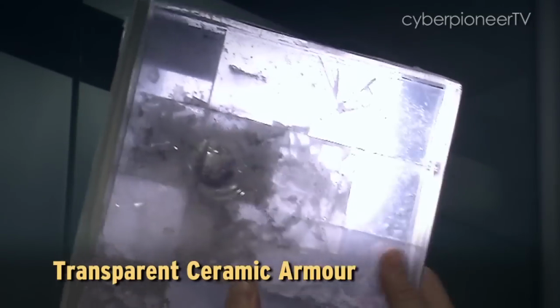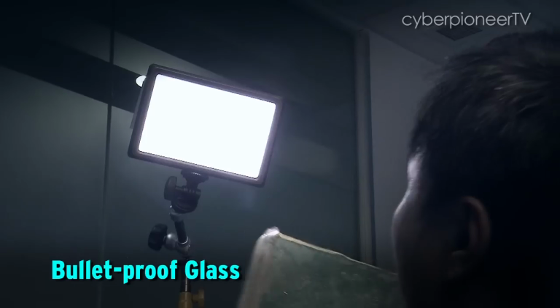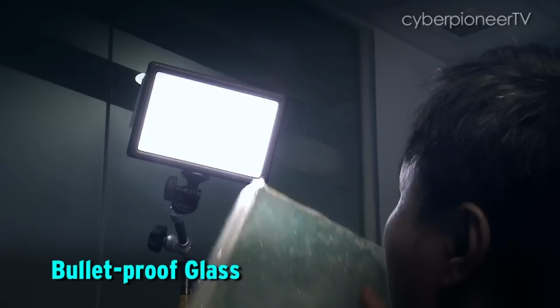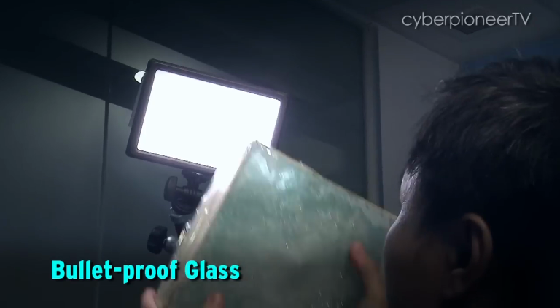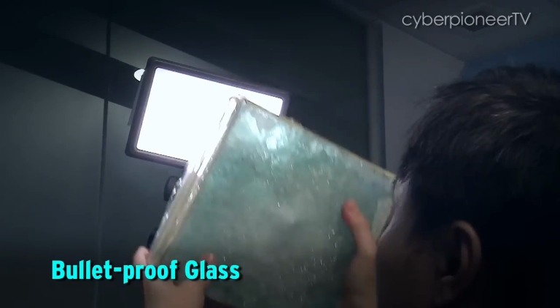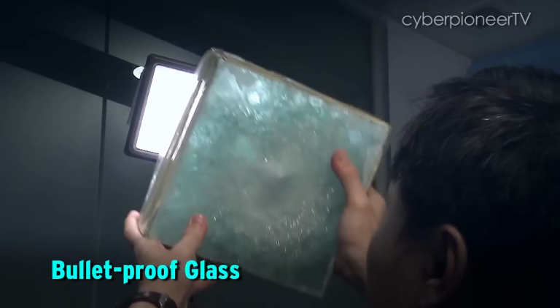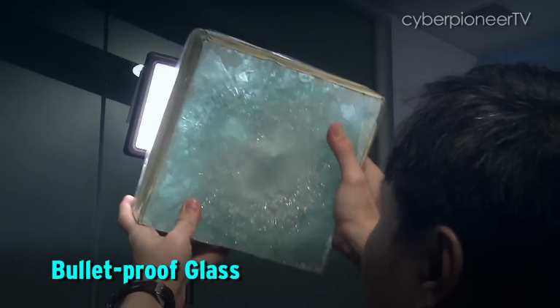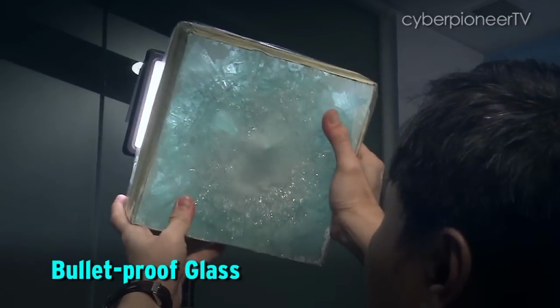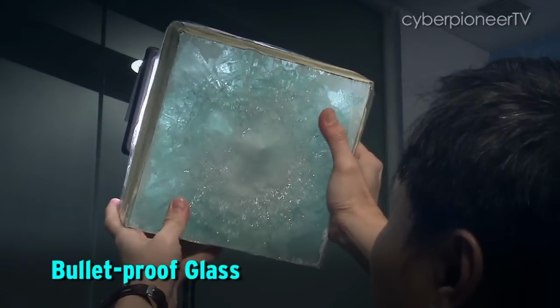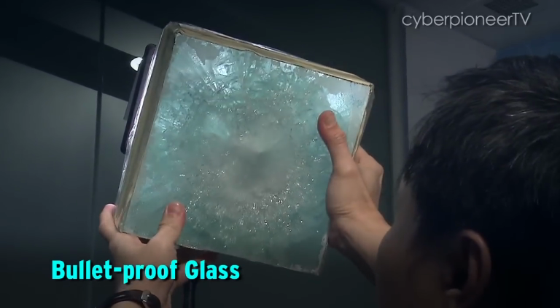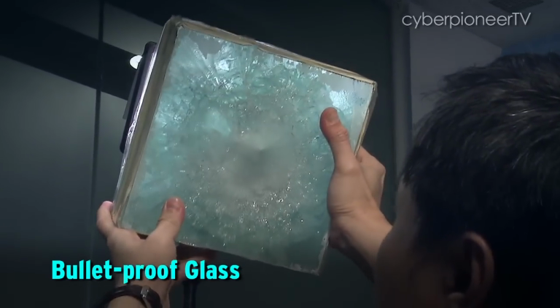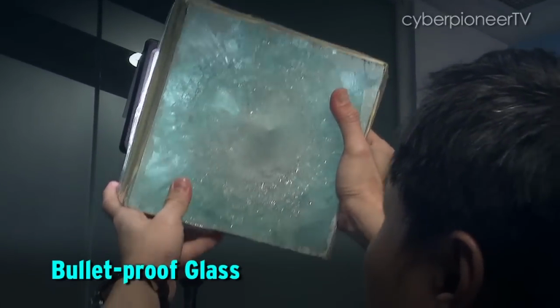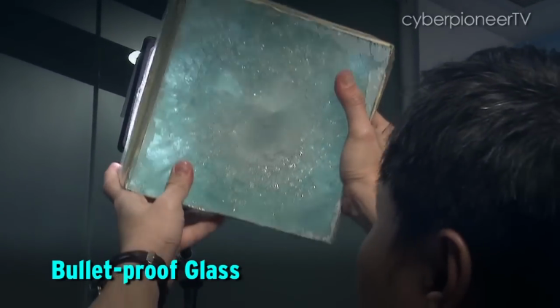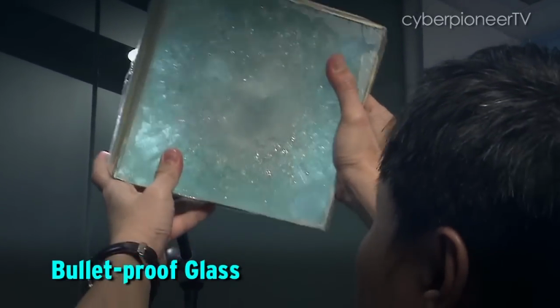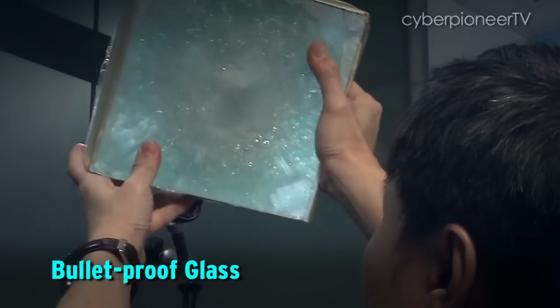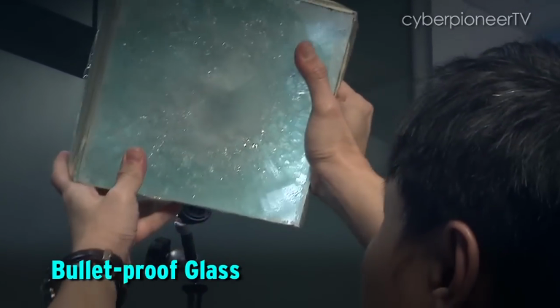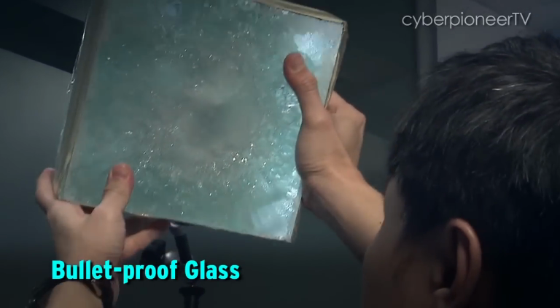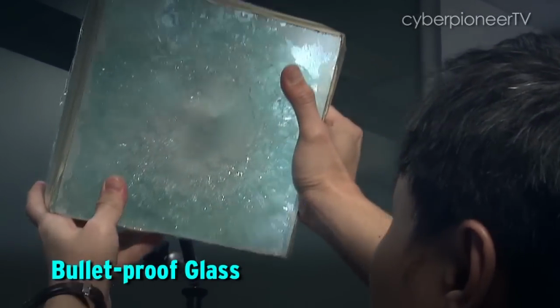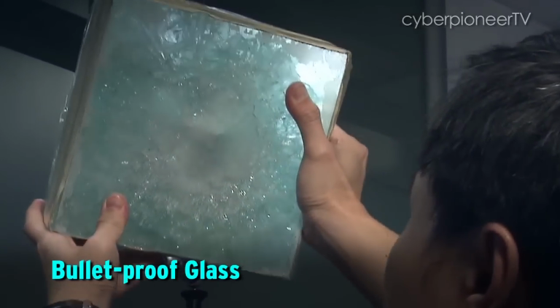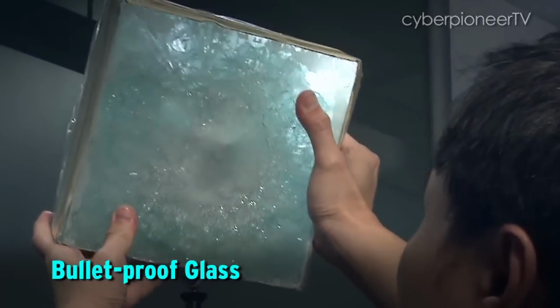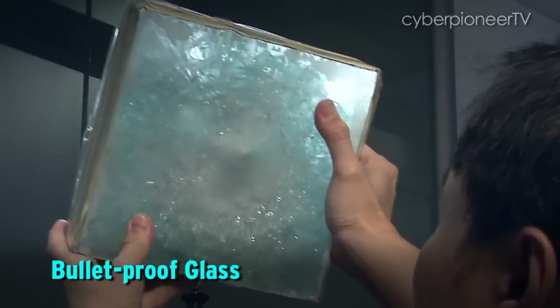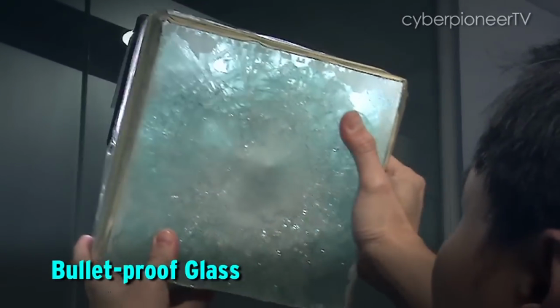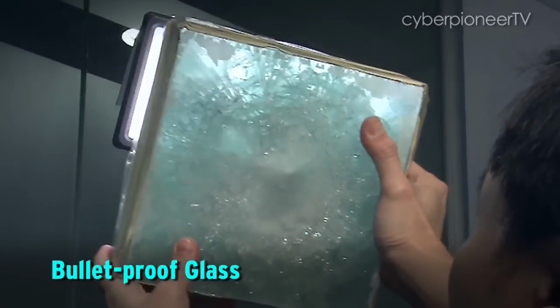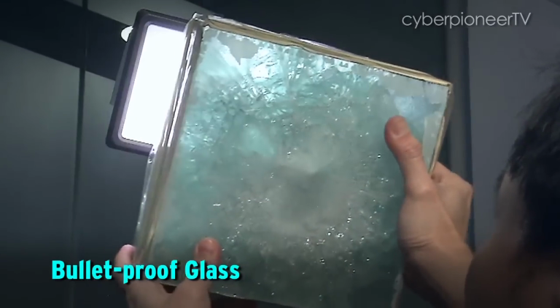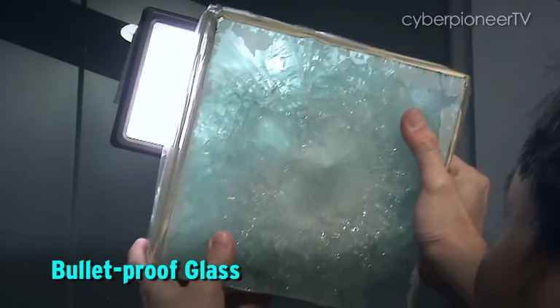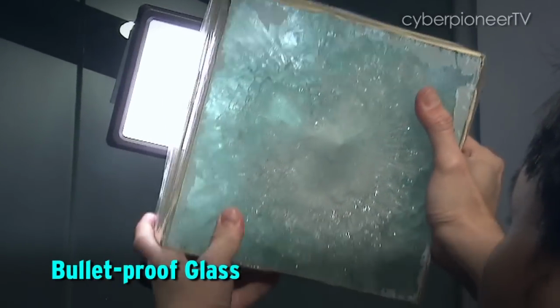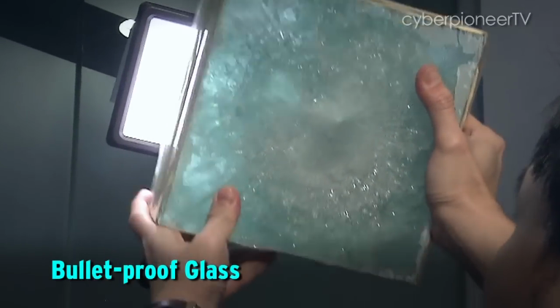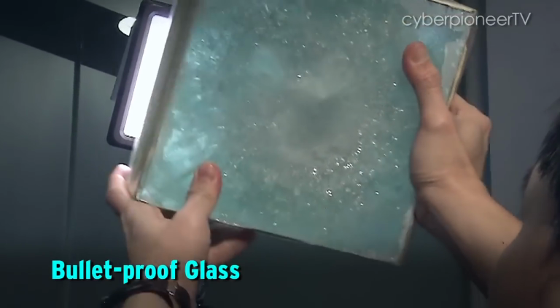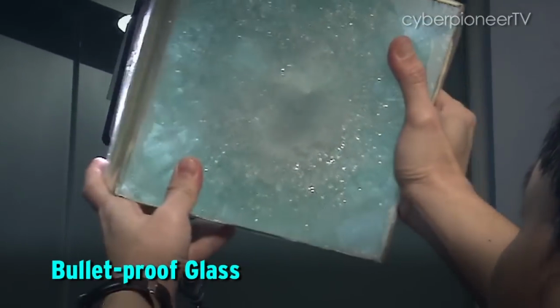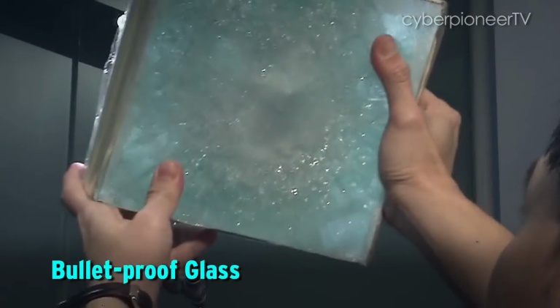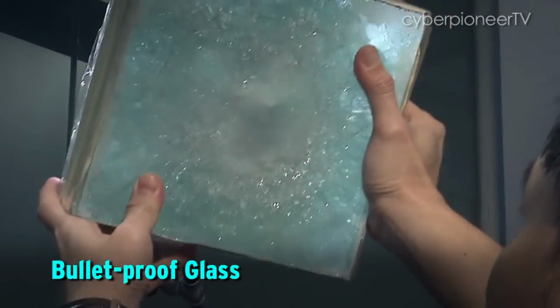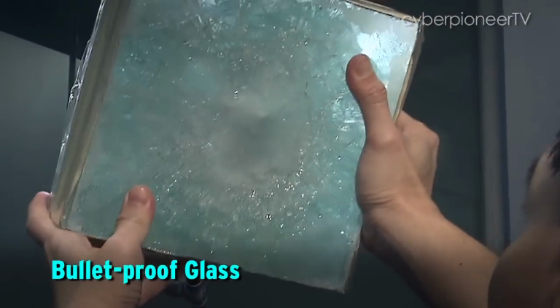In comparison, for this glass, you can see that none of the light actually goes through. For the driver, it's actually driving blind.